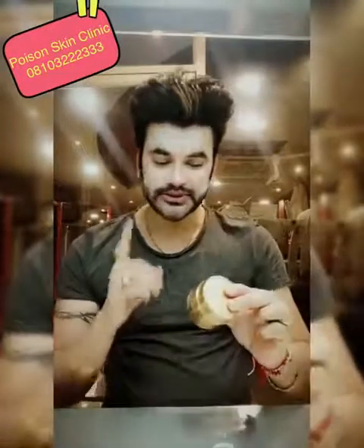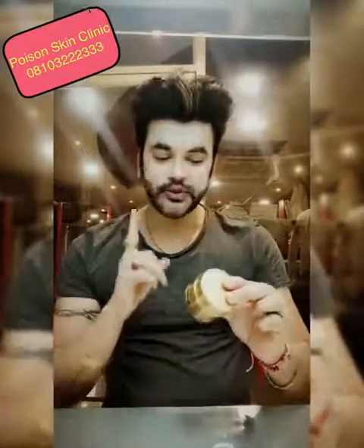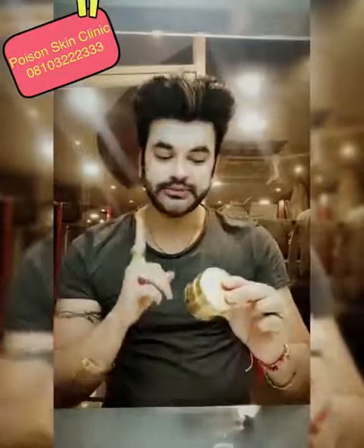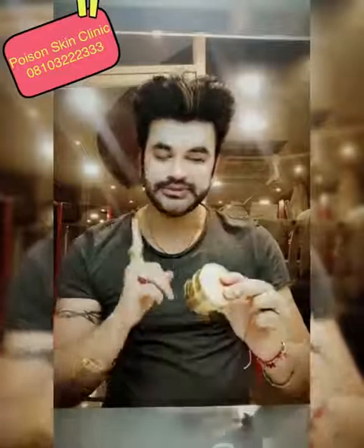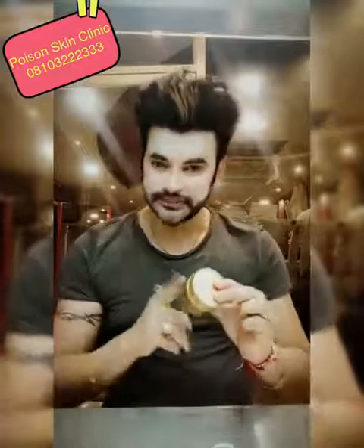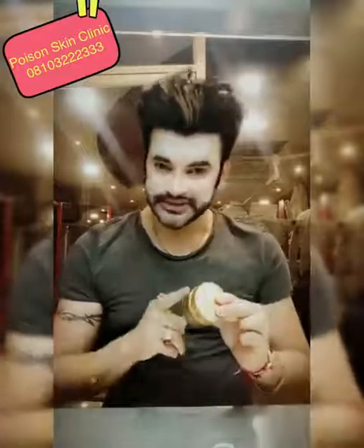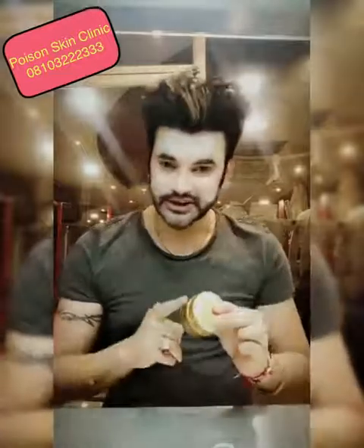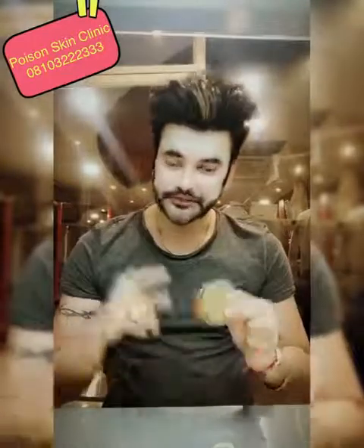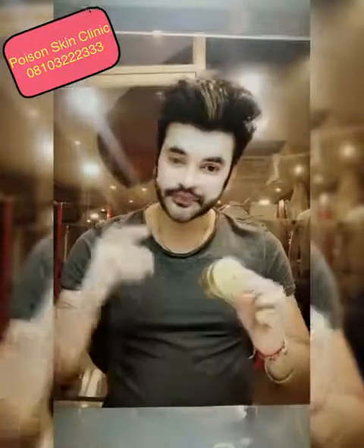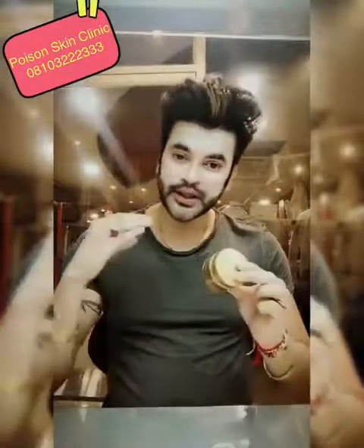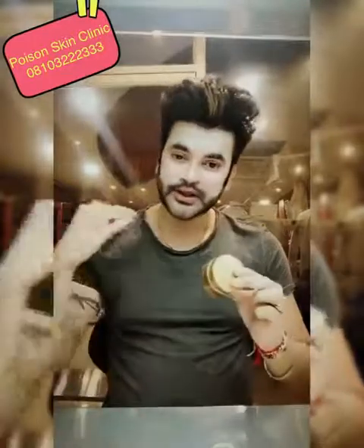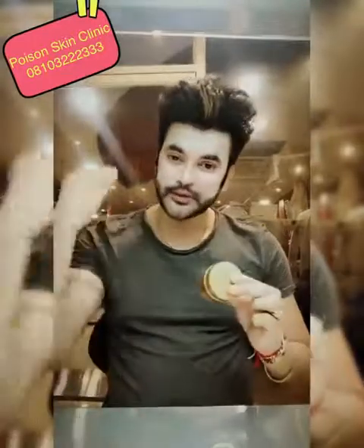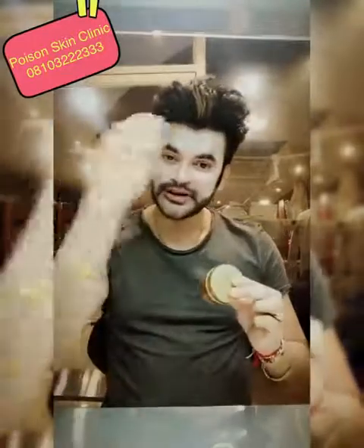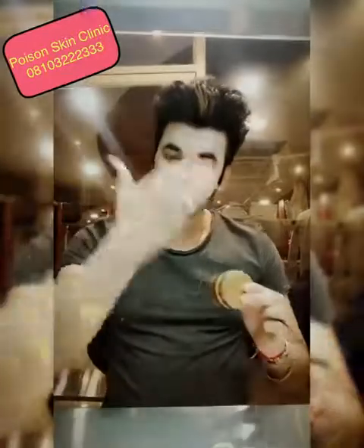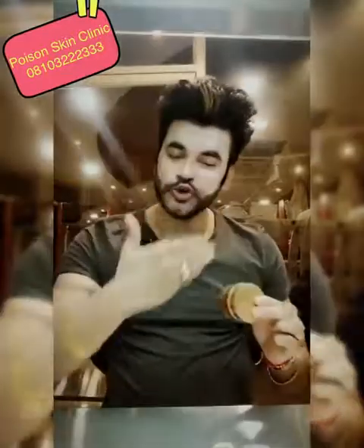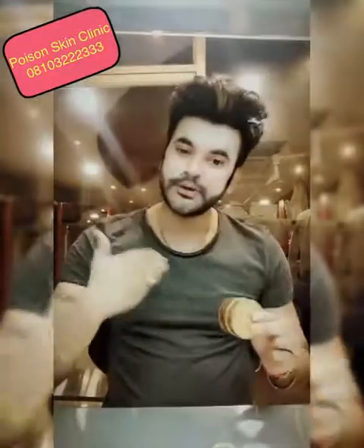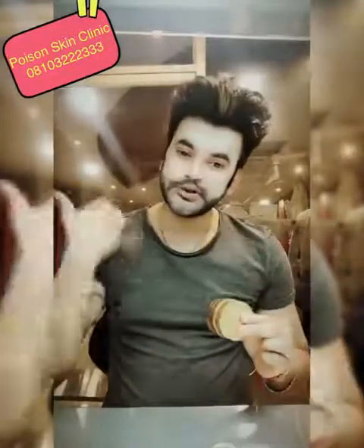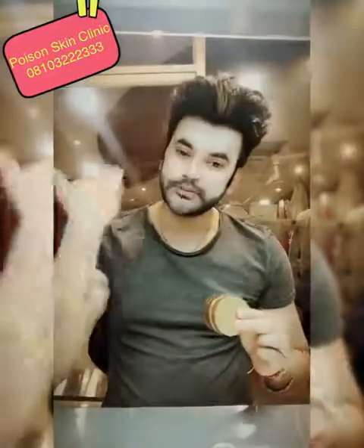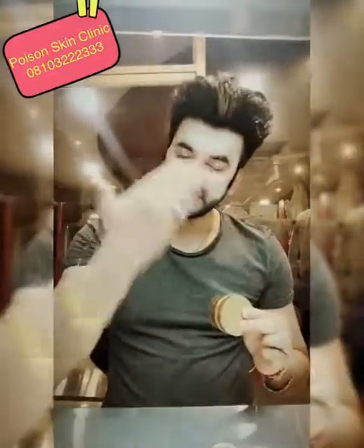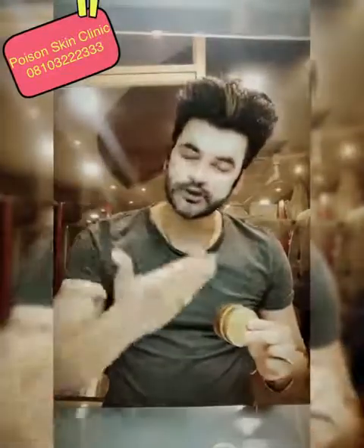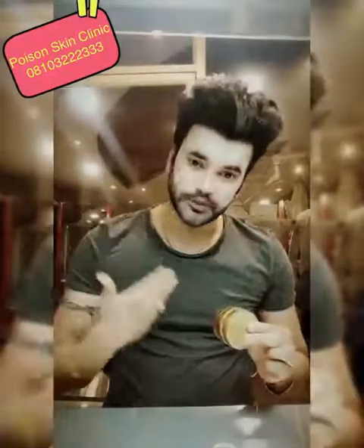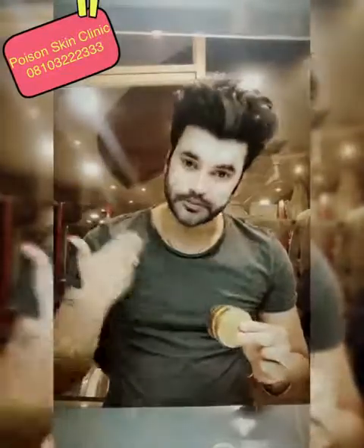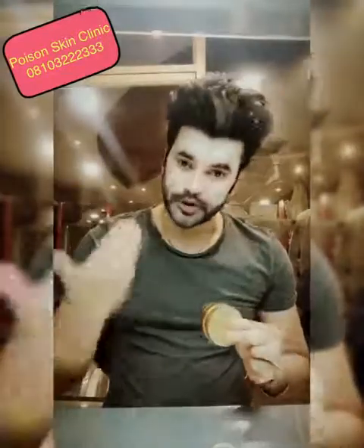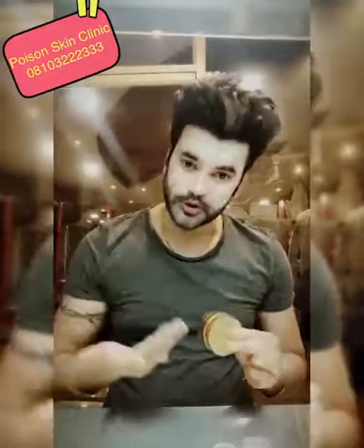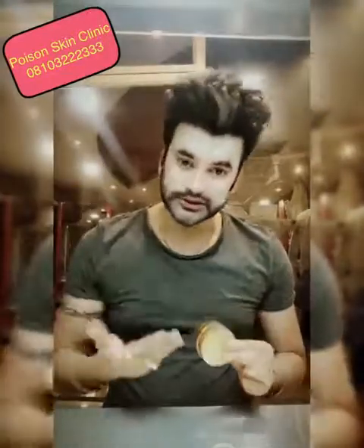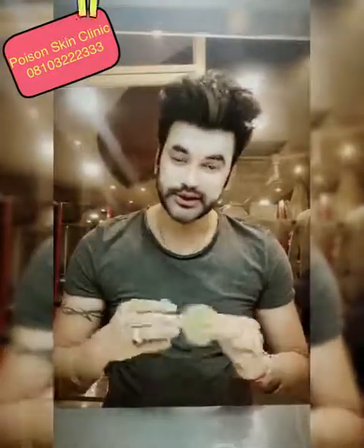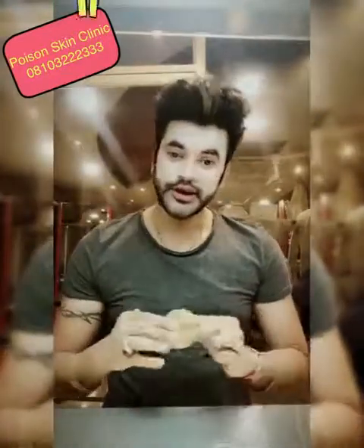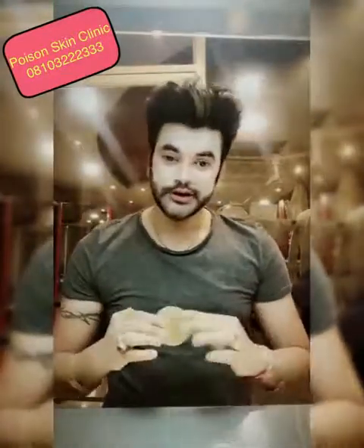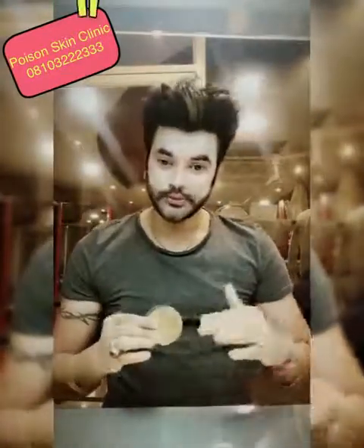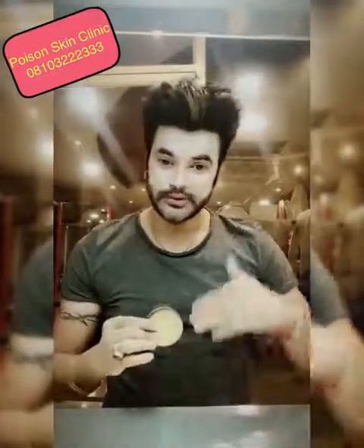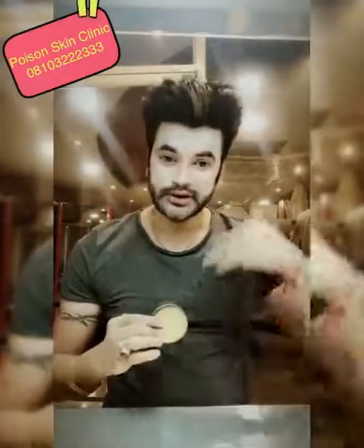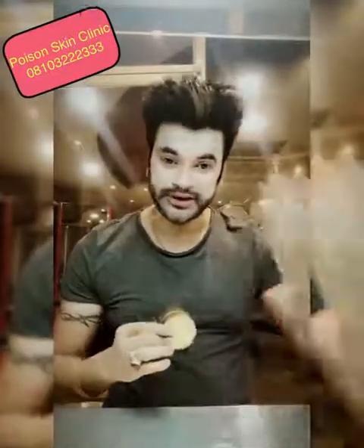This maintenance cream is very important to apply. It is a vitamin C based cream that blocks new pigment formation daily.